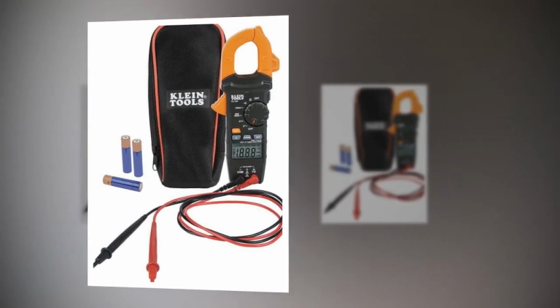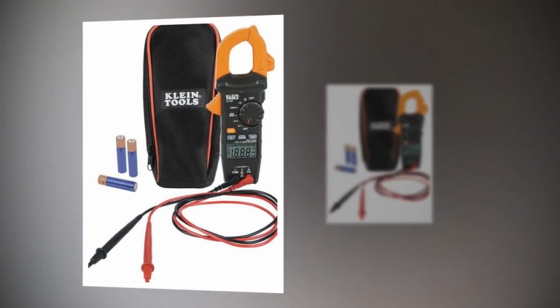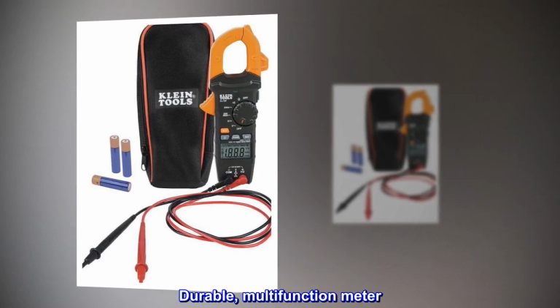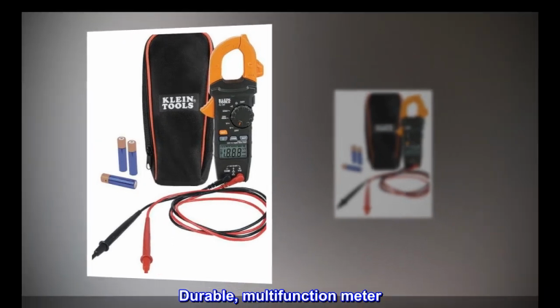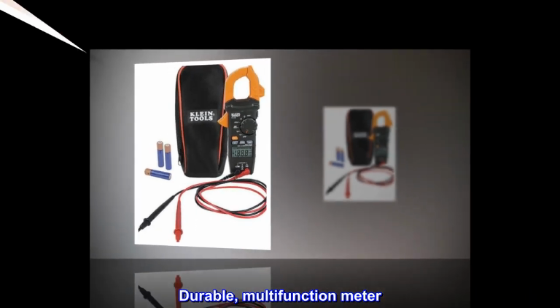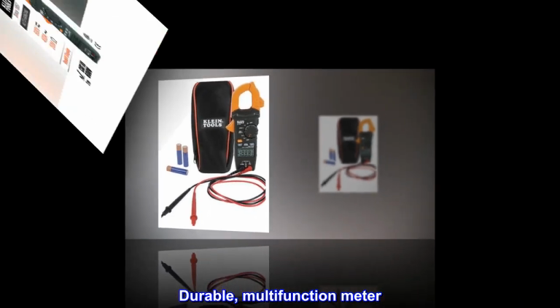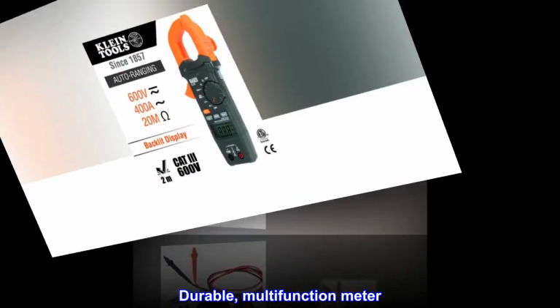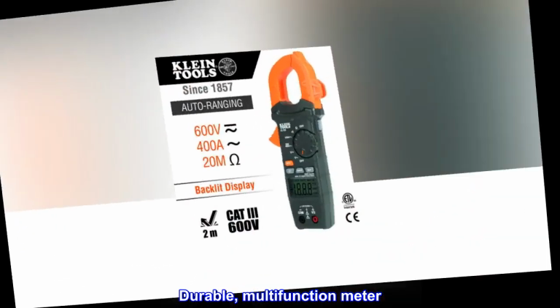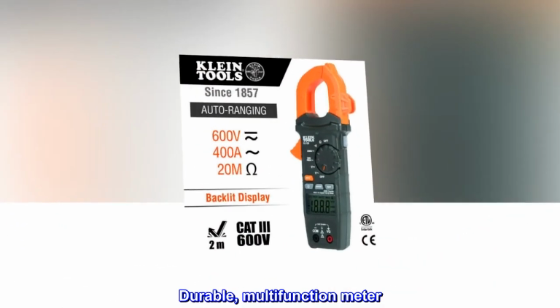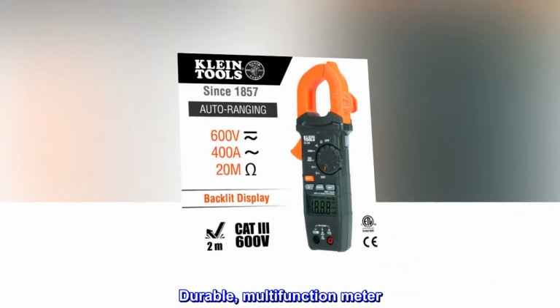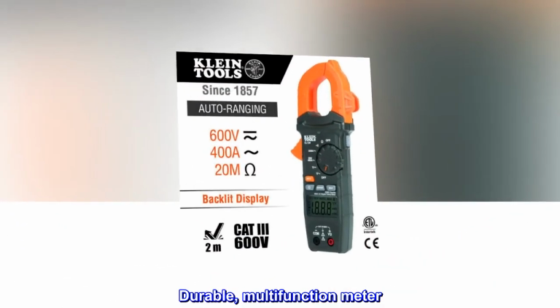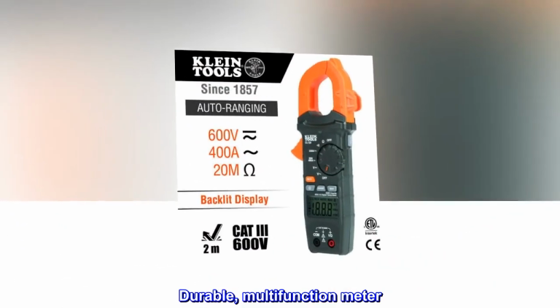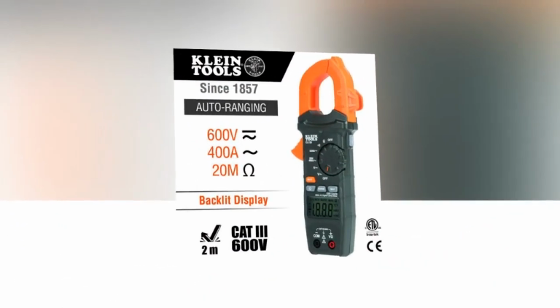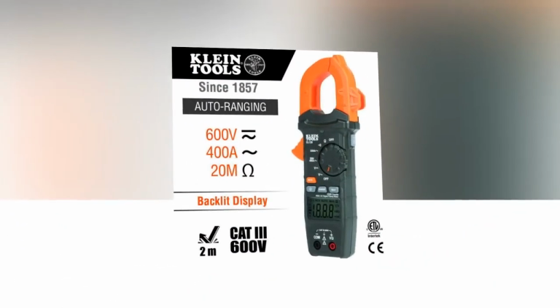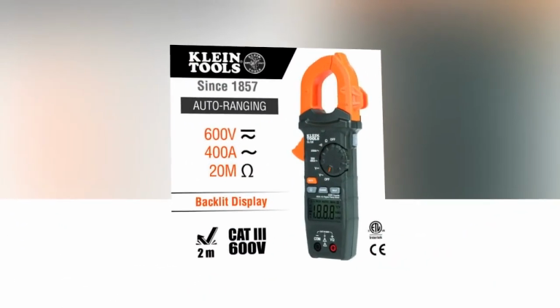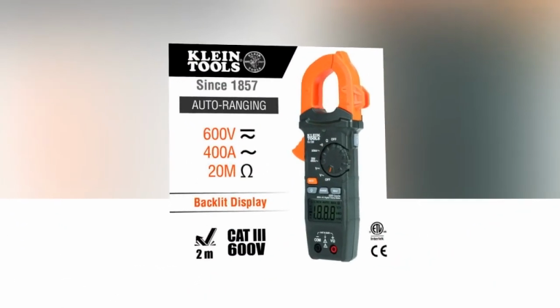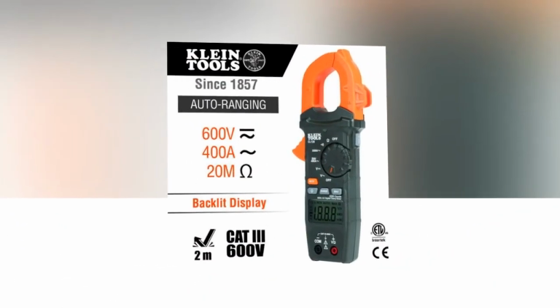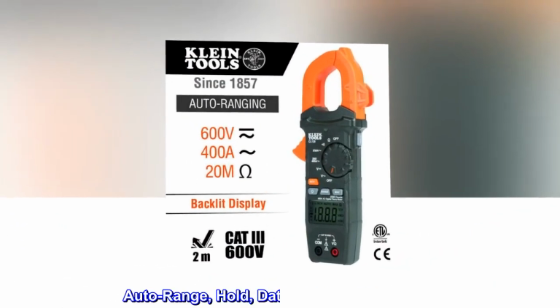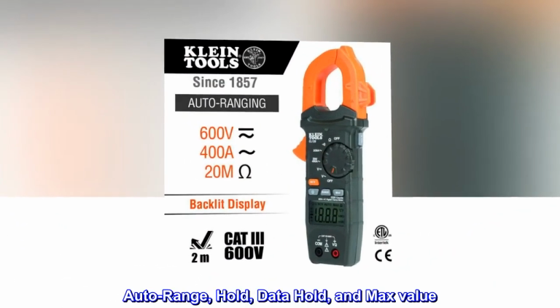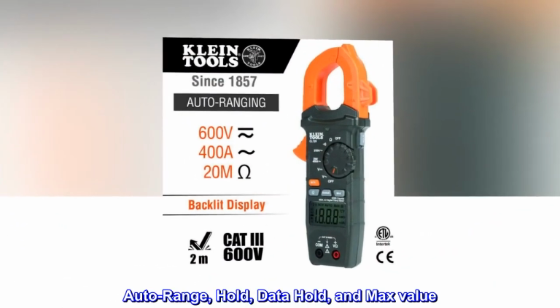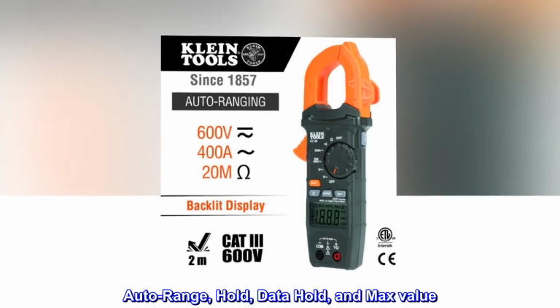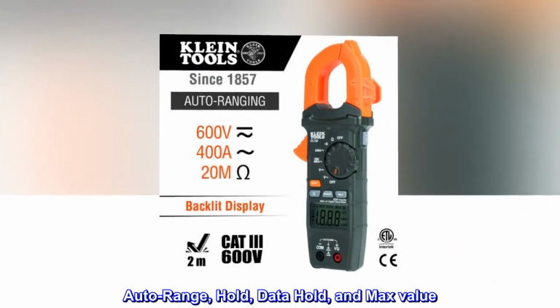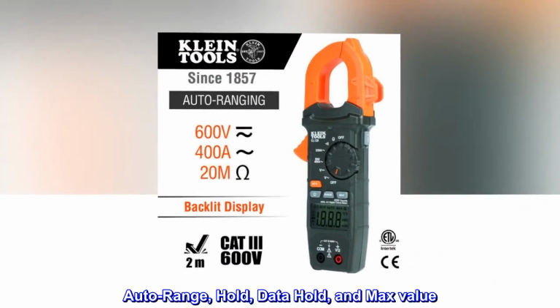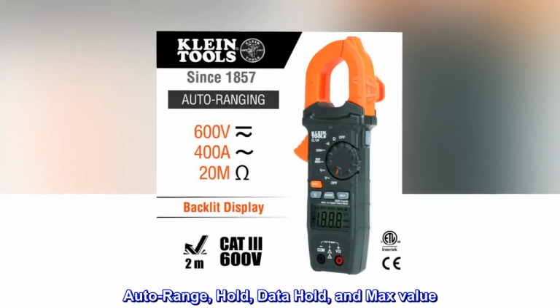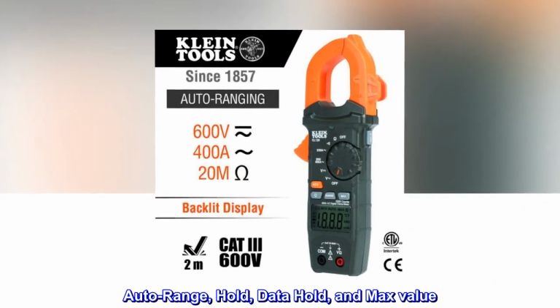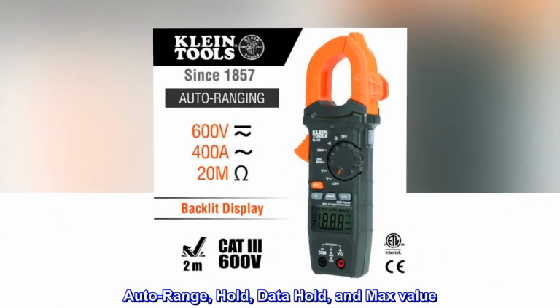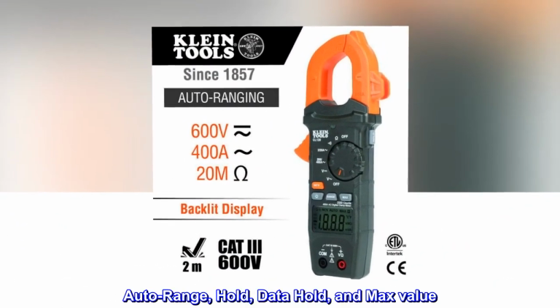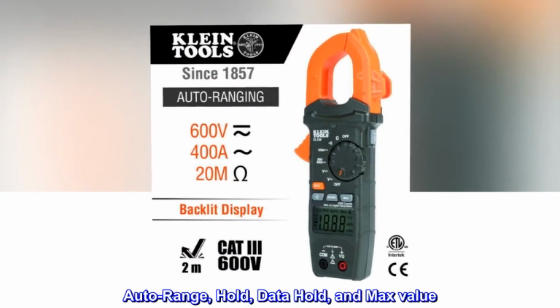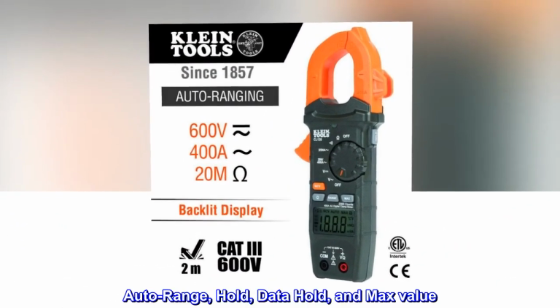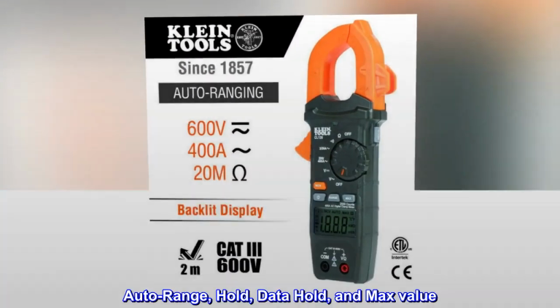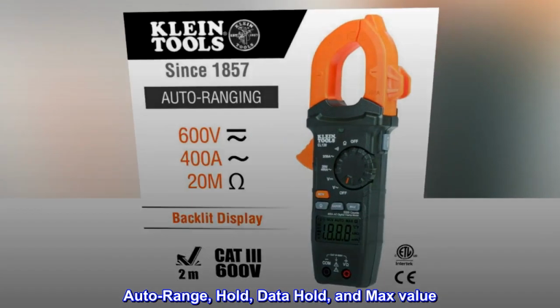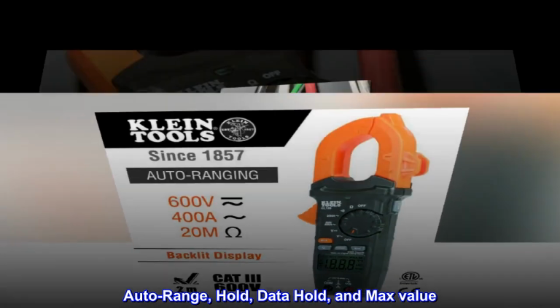Durable, multi-function meter. Auto-range, hold, data hold, and max value.